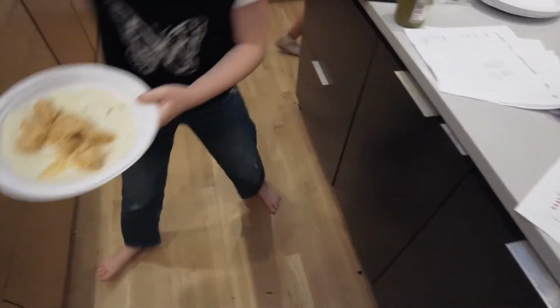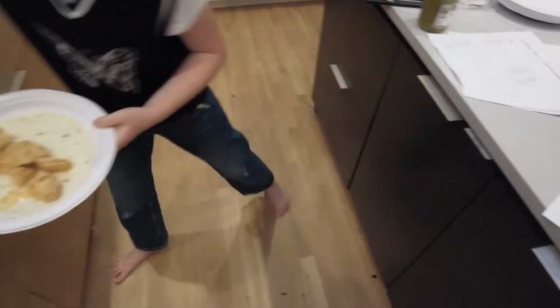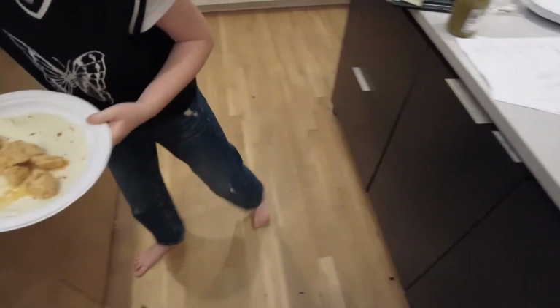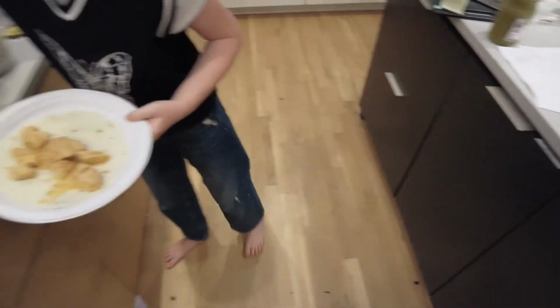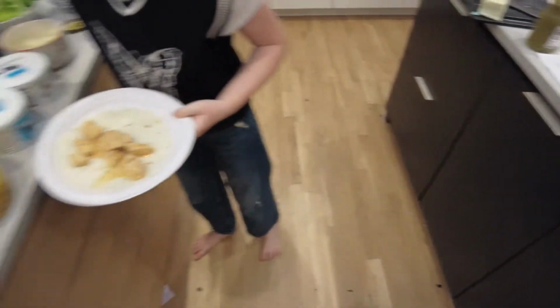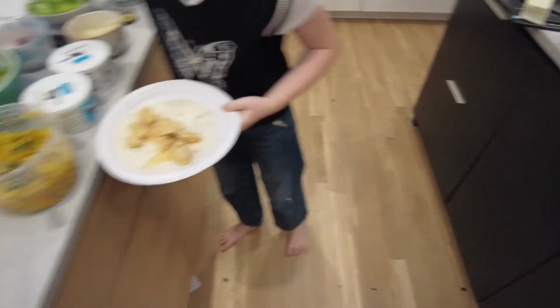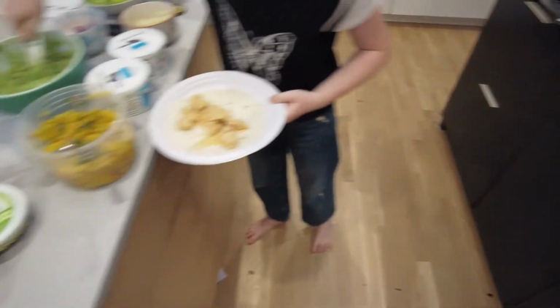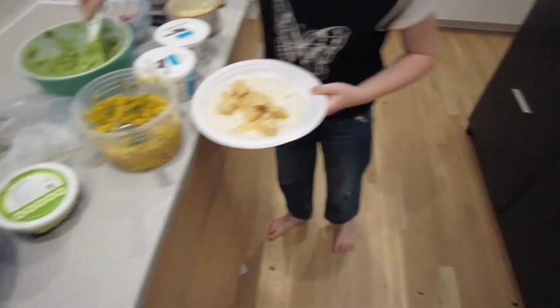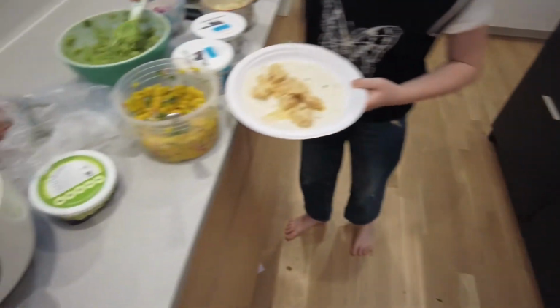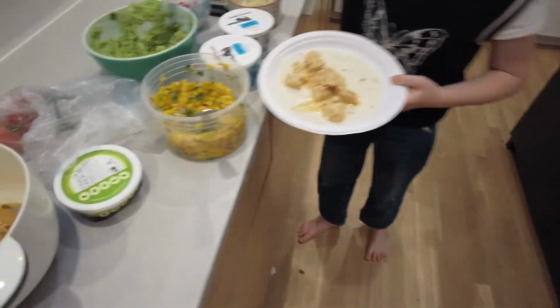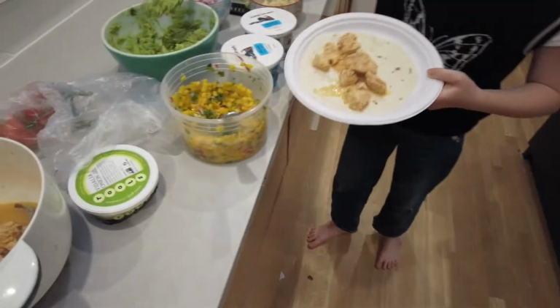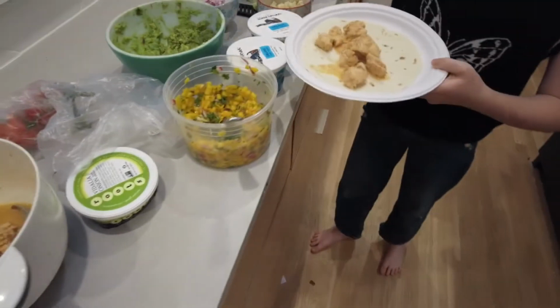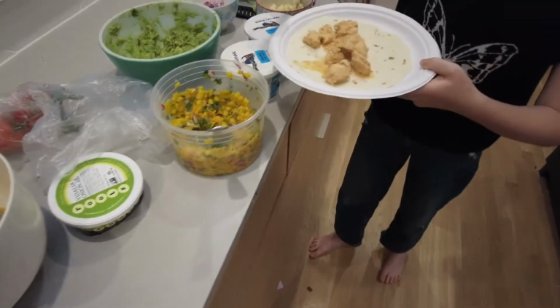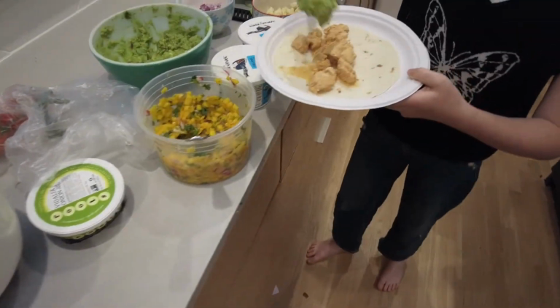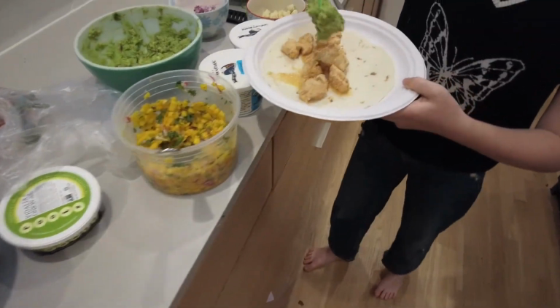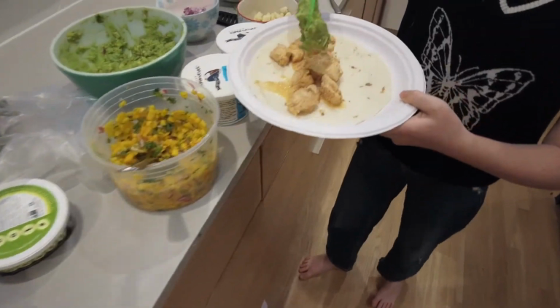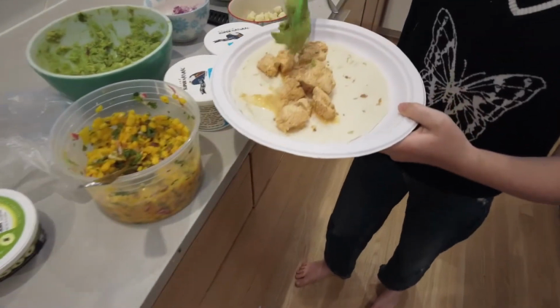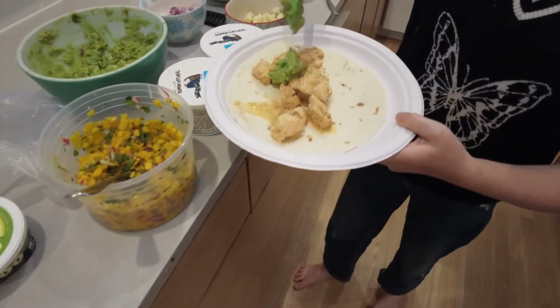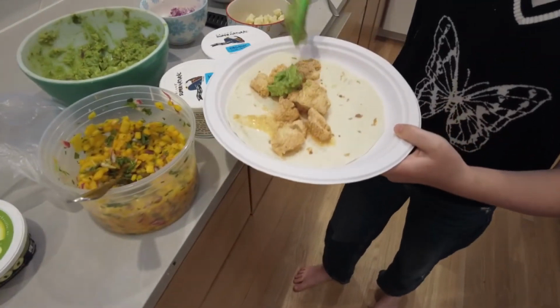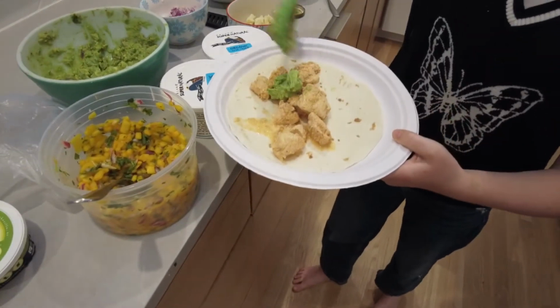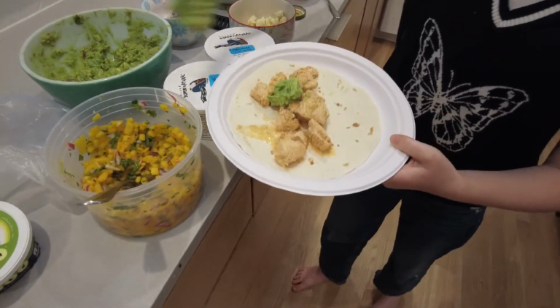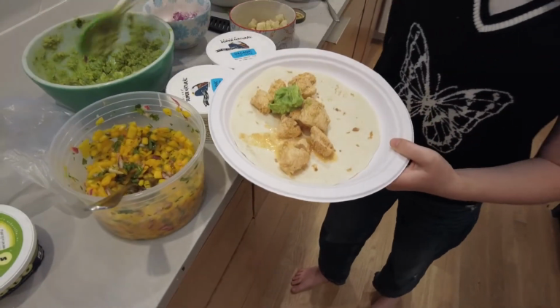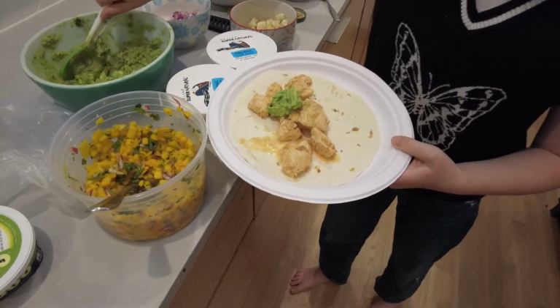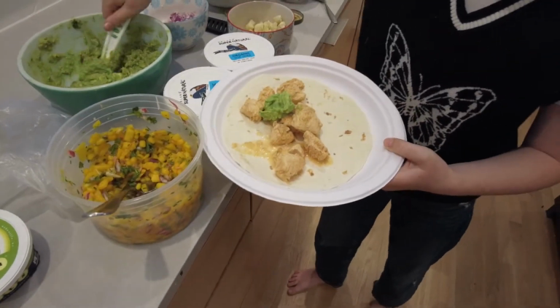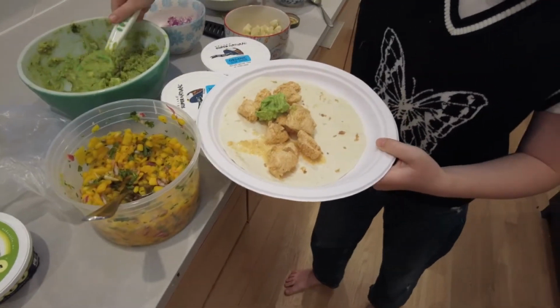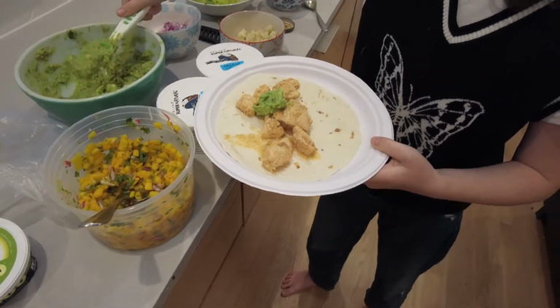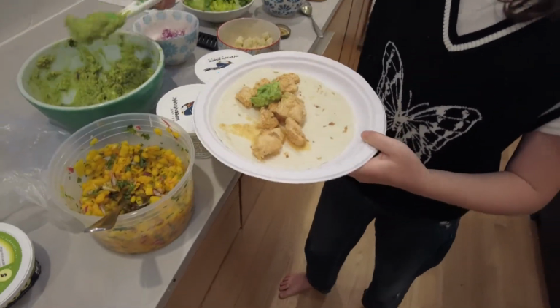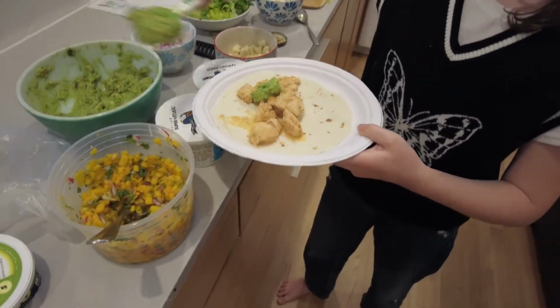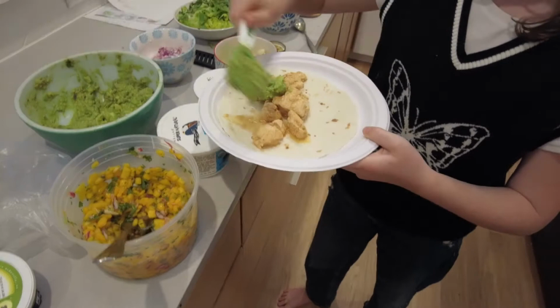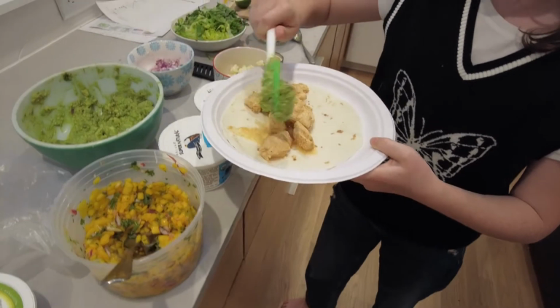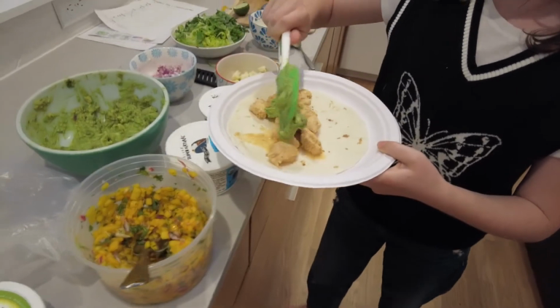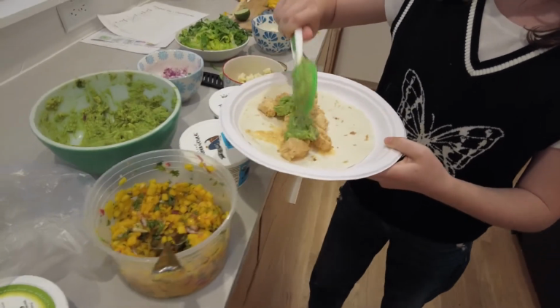That's my second one. Homemade guacamole here — homemade guacamole!